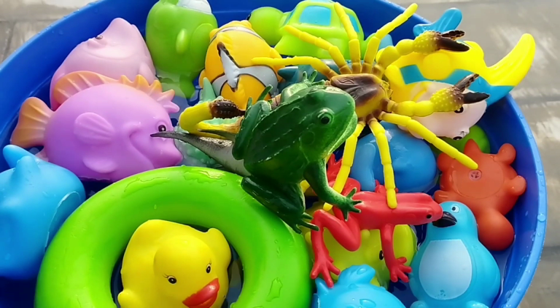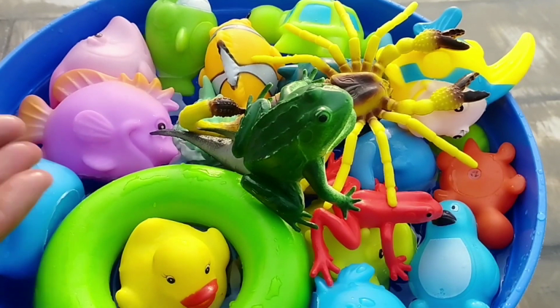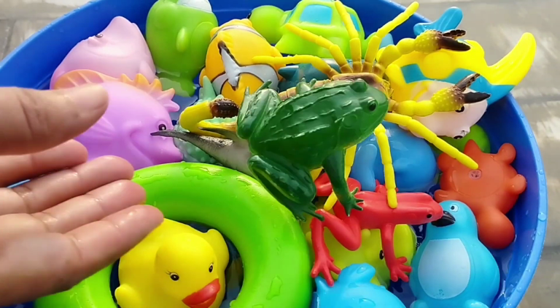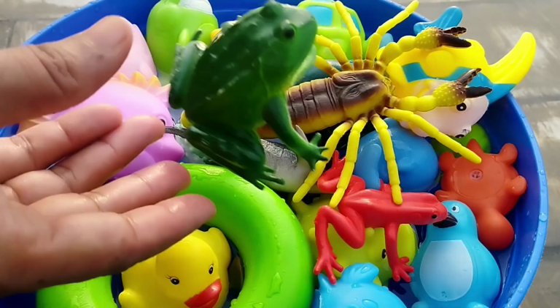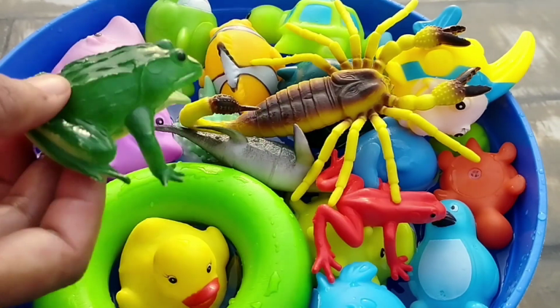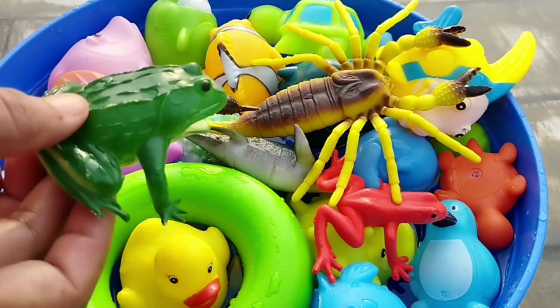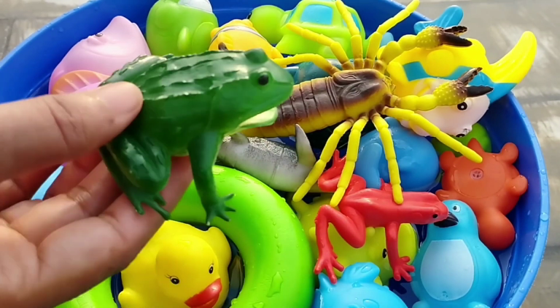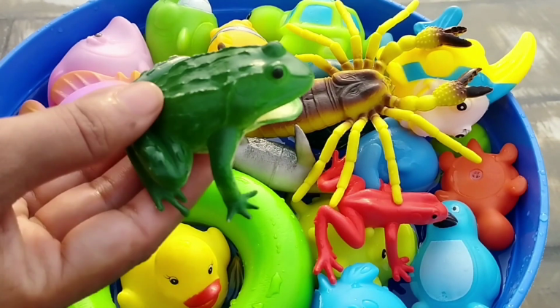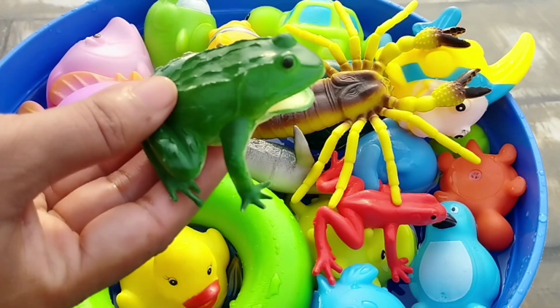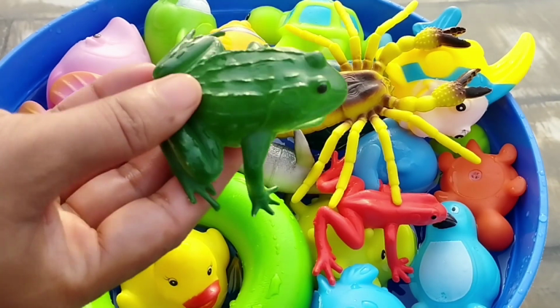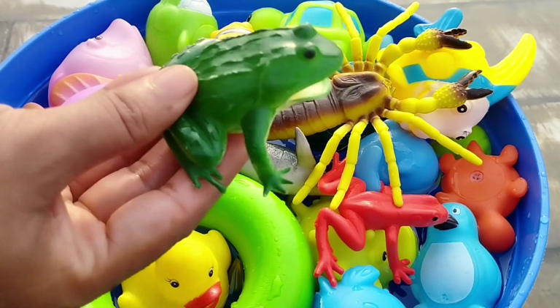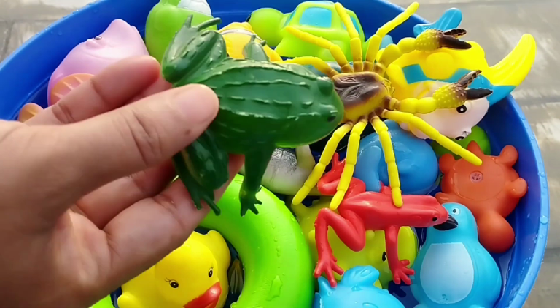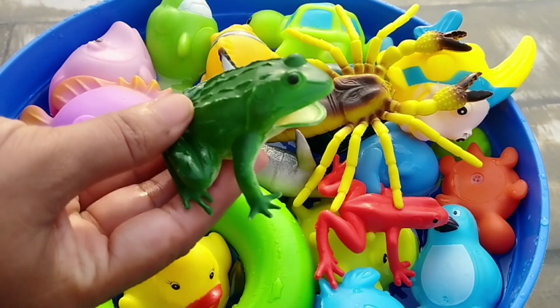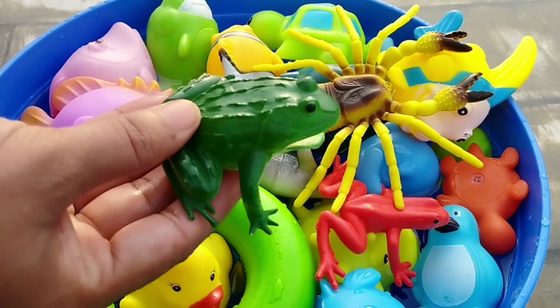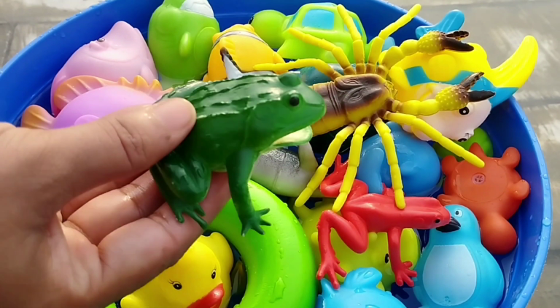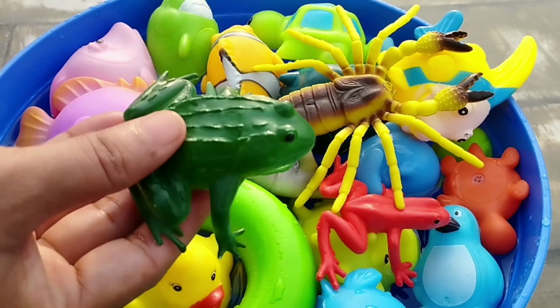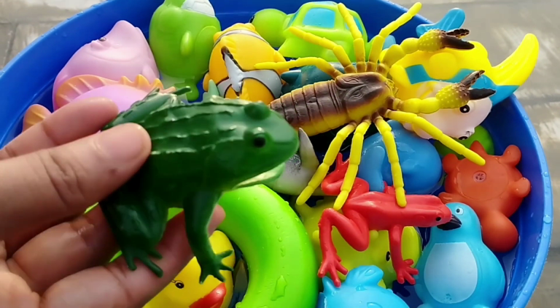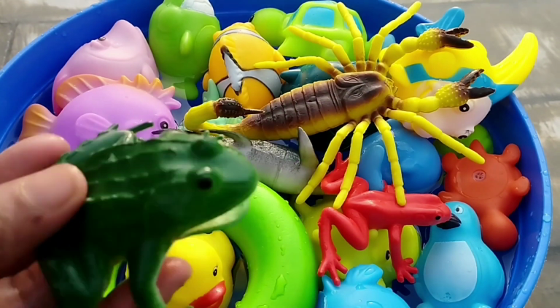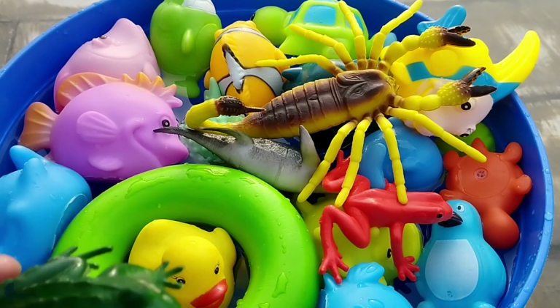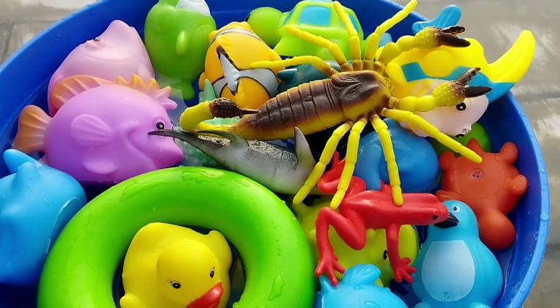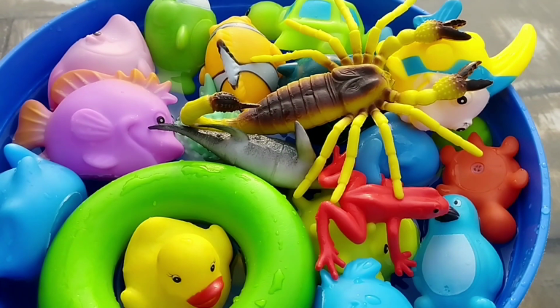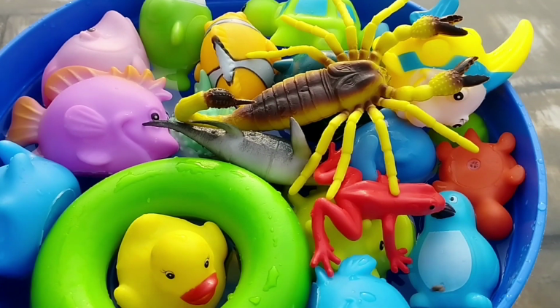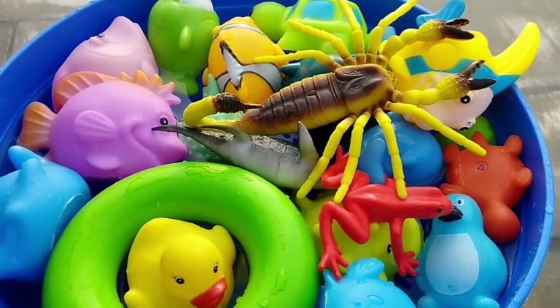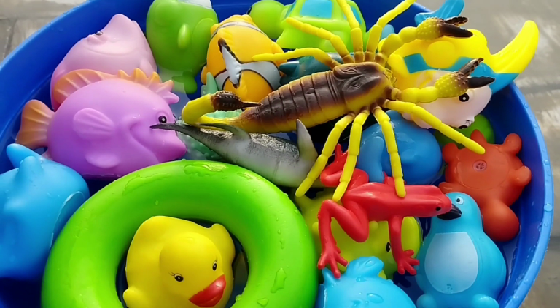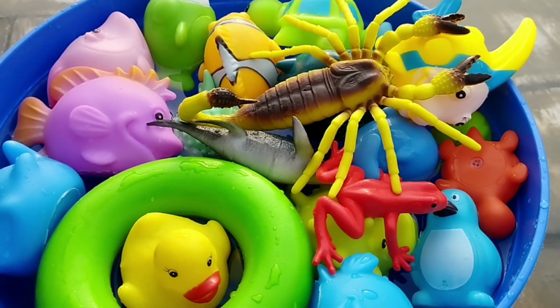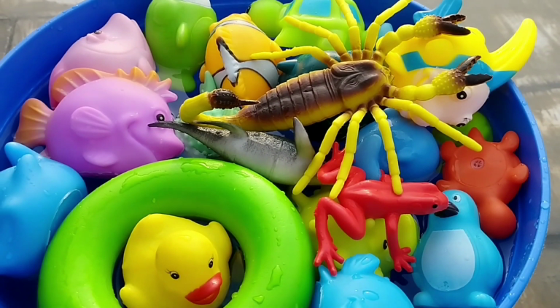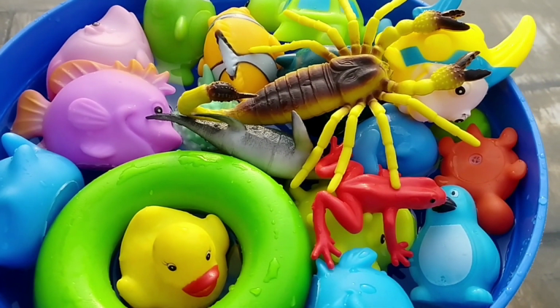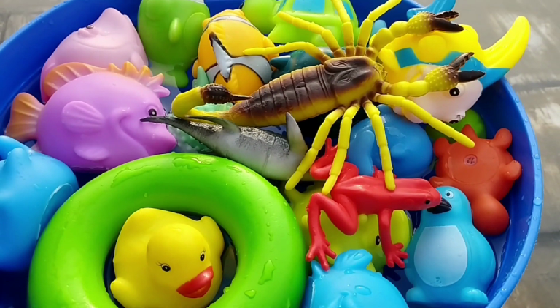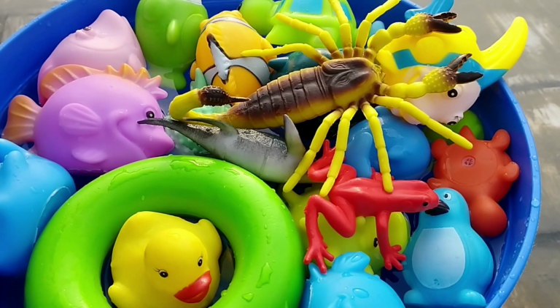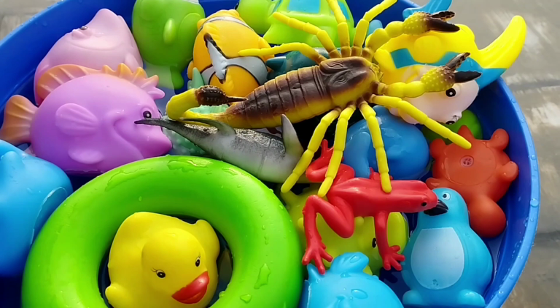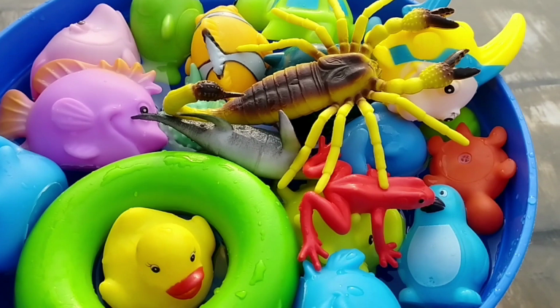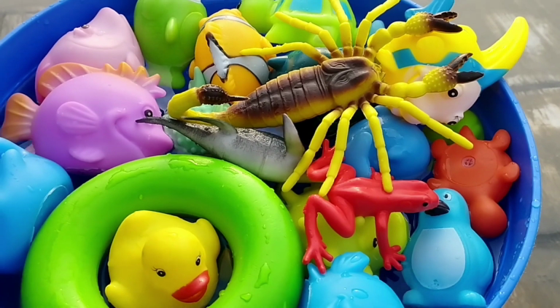Let's learn sea animals. Are you ready kids? Let's start.